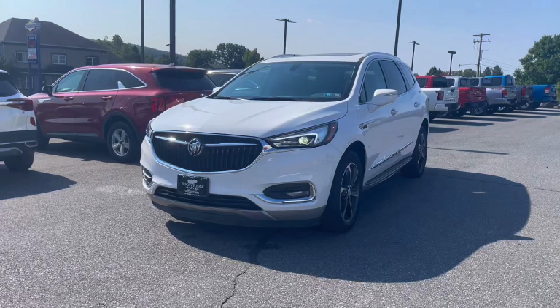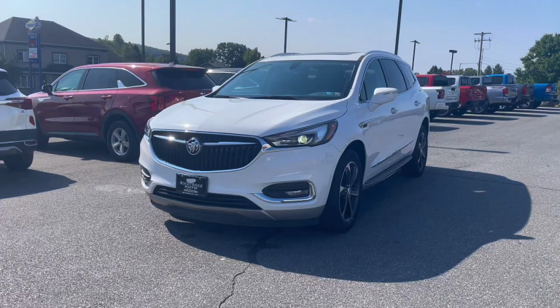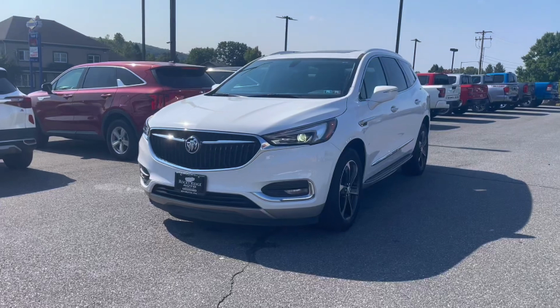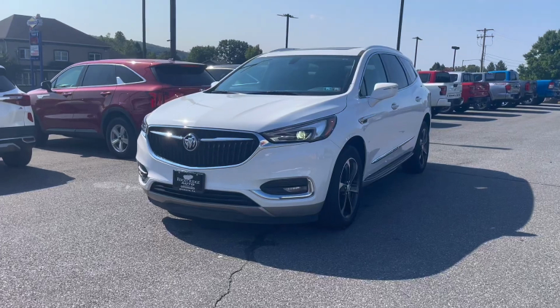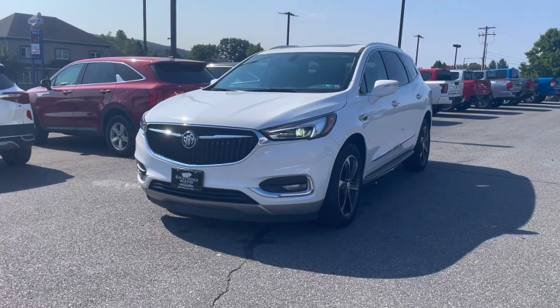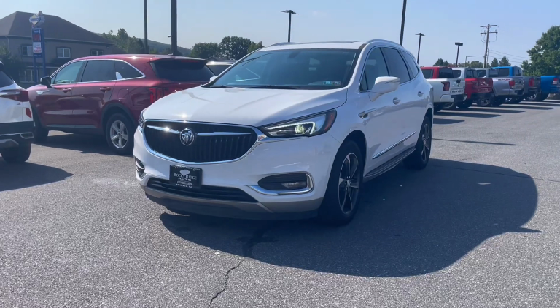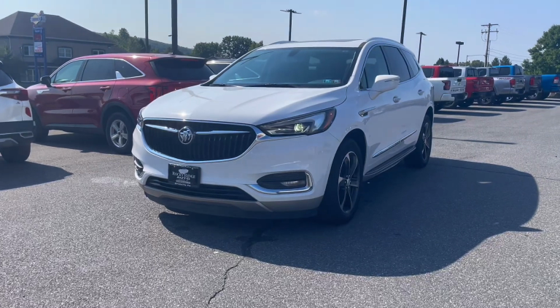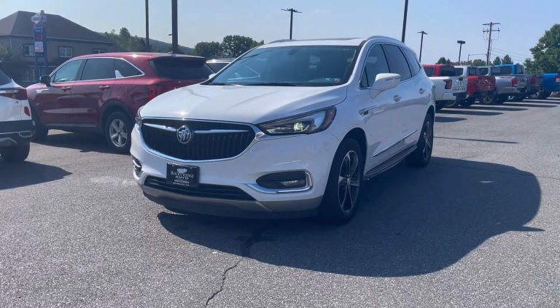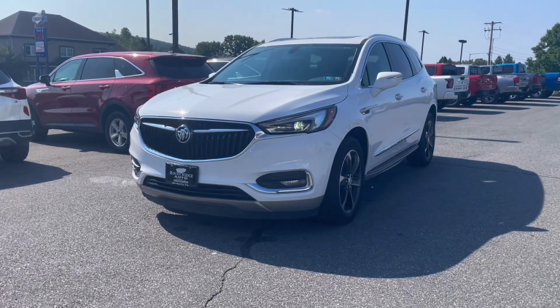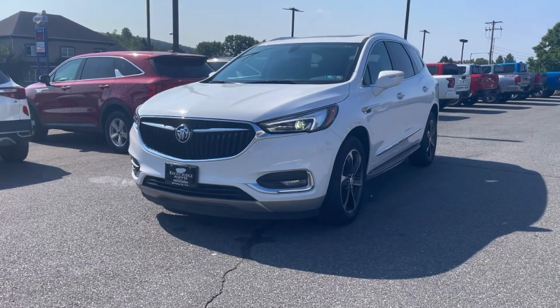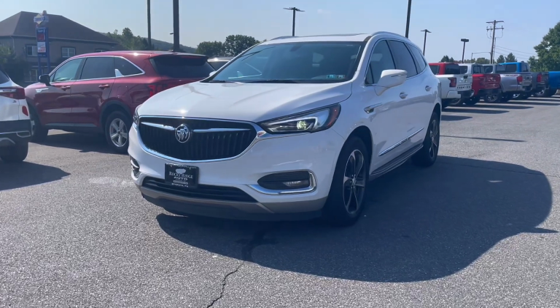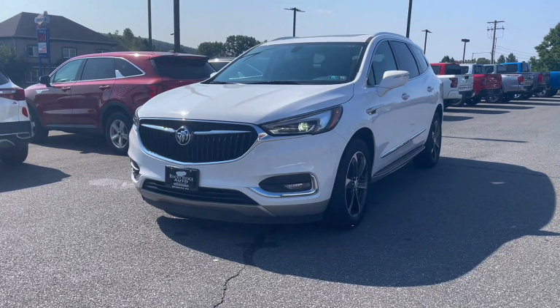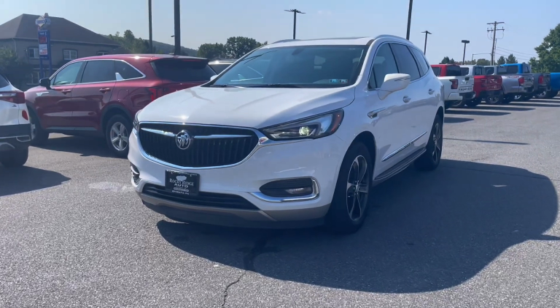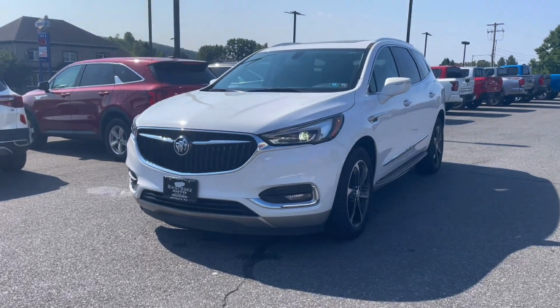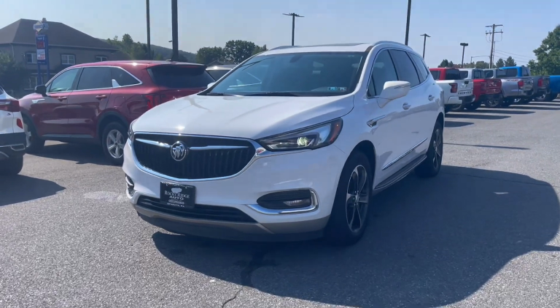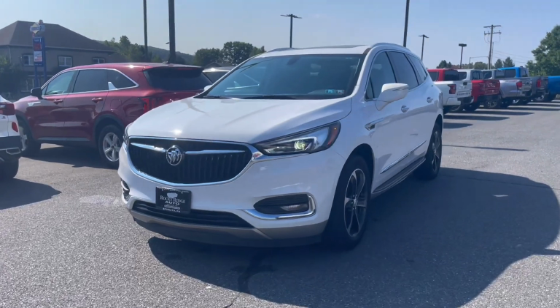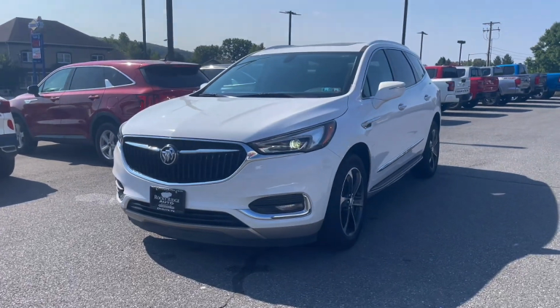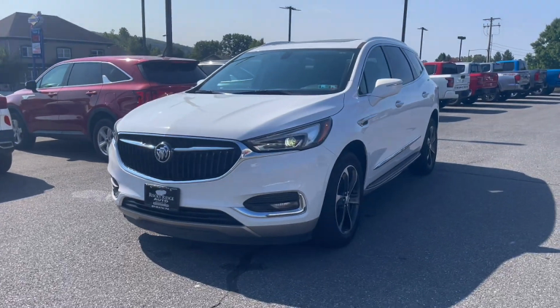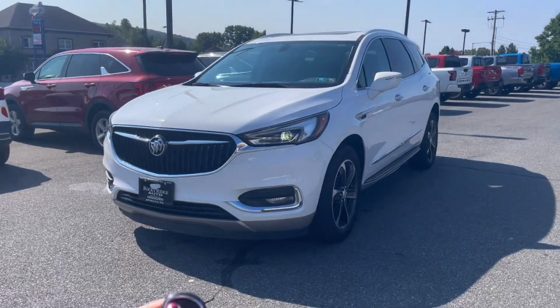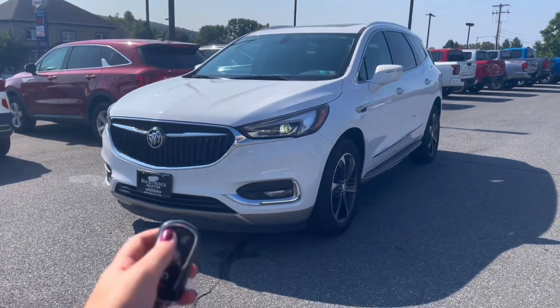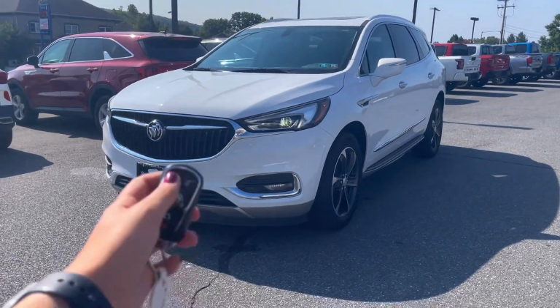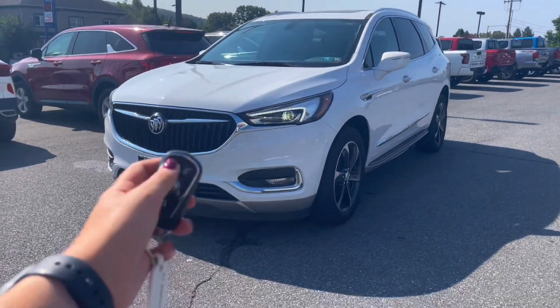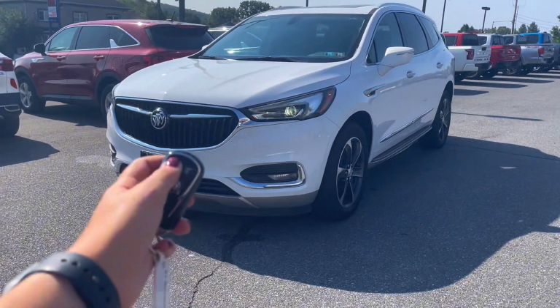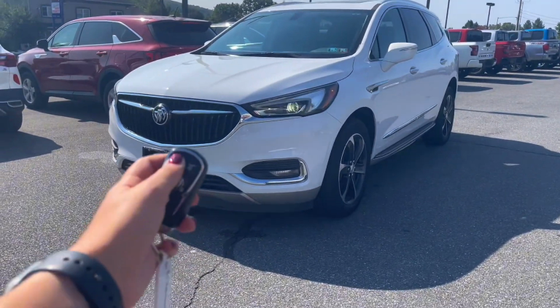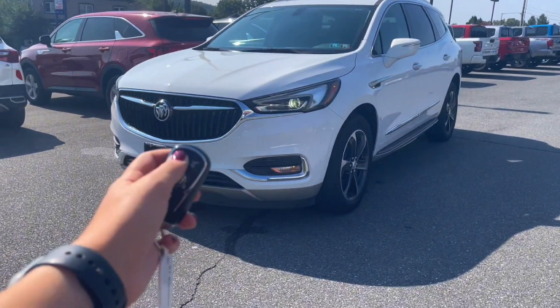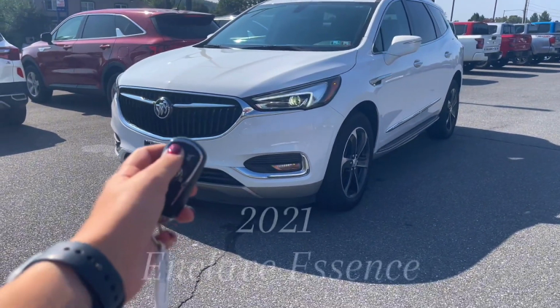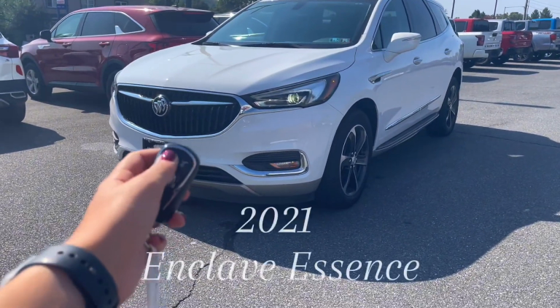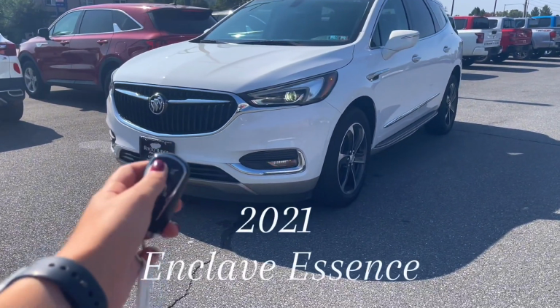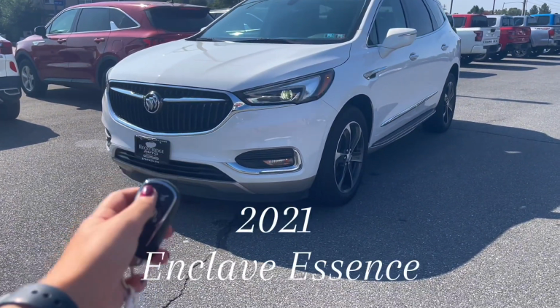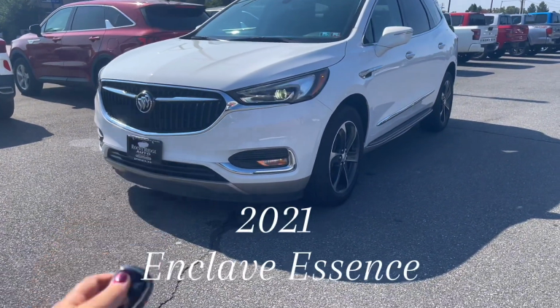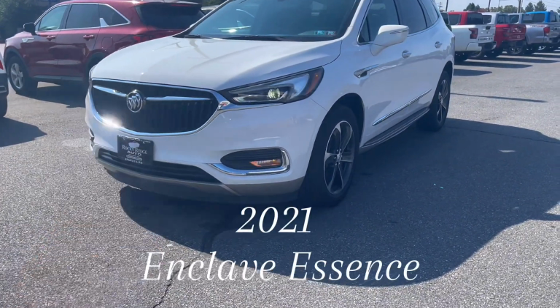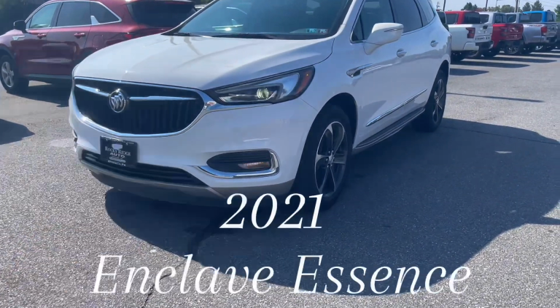Hello and welcome back to Rocky Ridge Auto. Today I will be showing you a few fun features about this Enclave Essence.